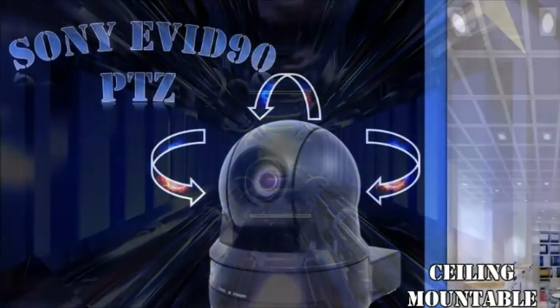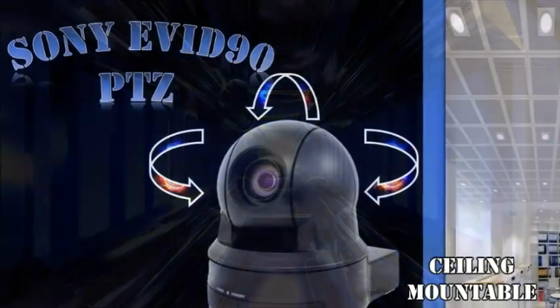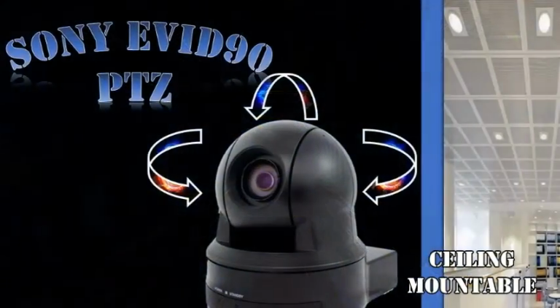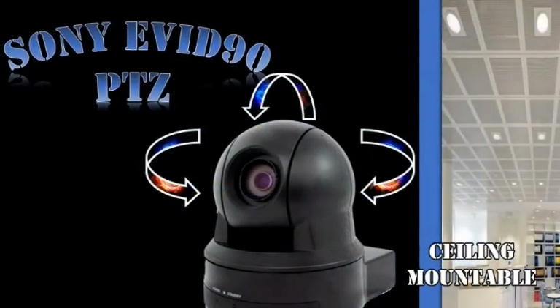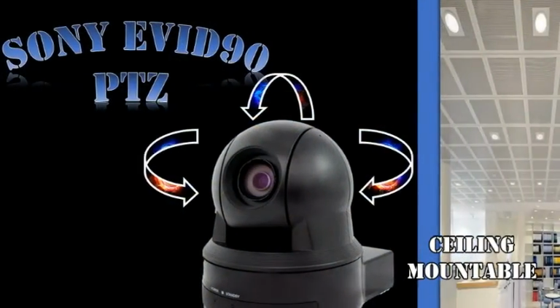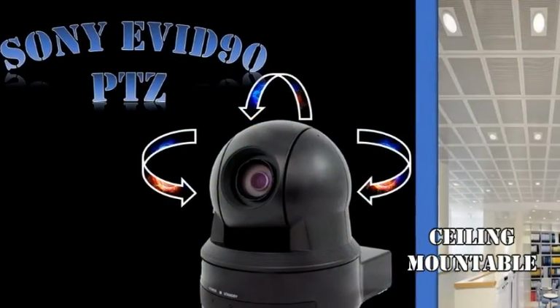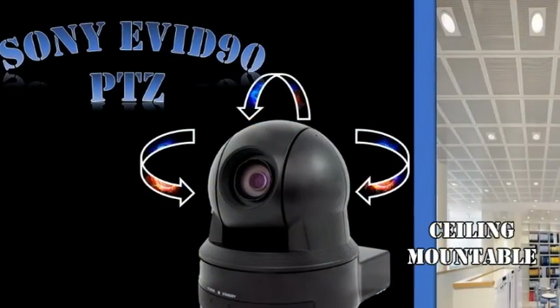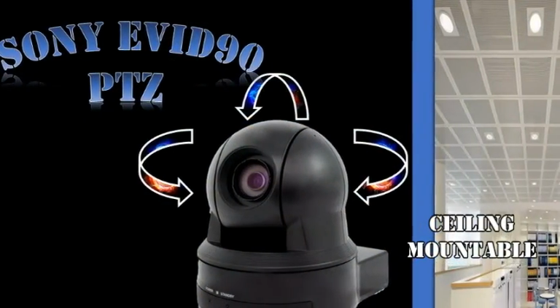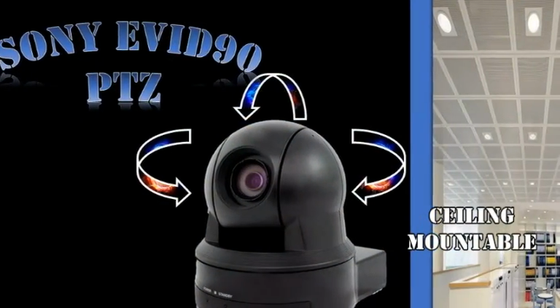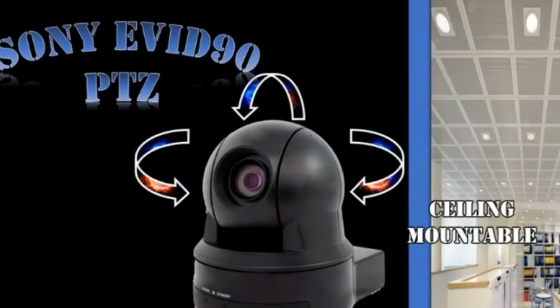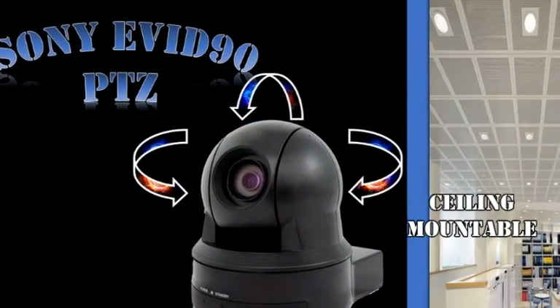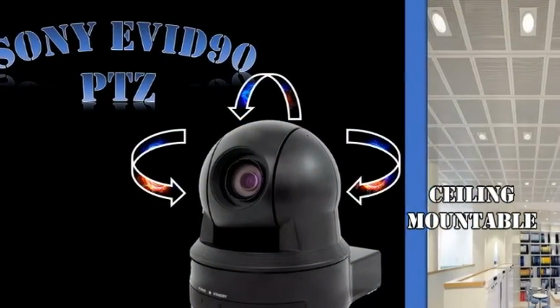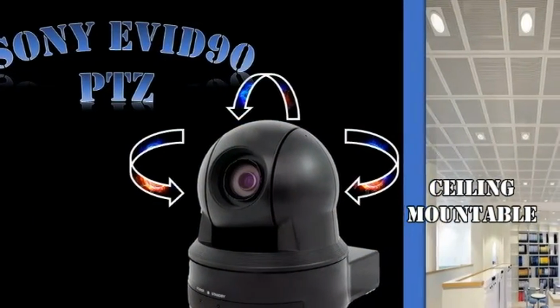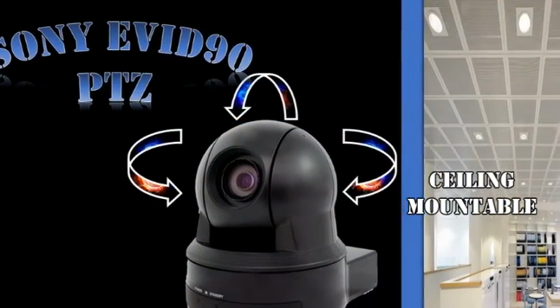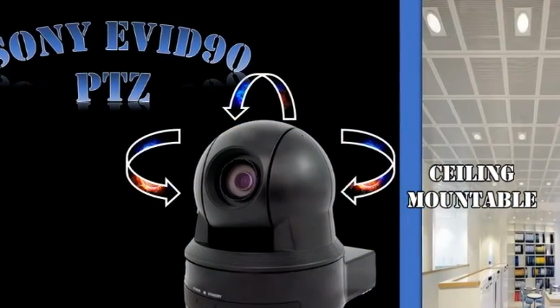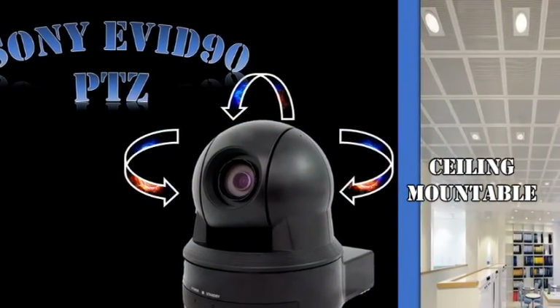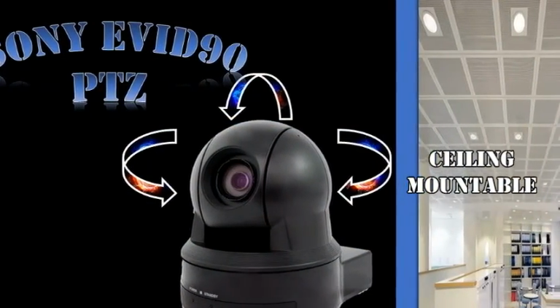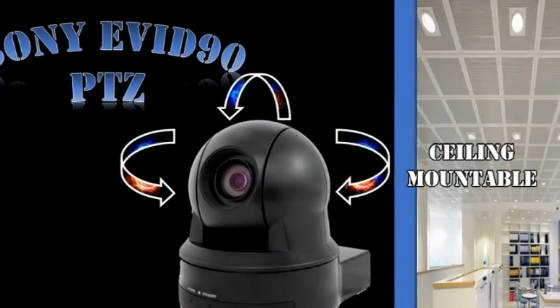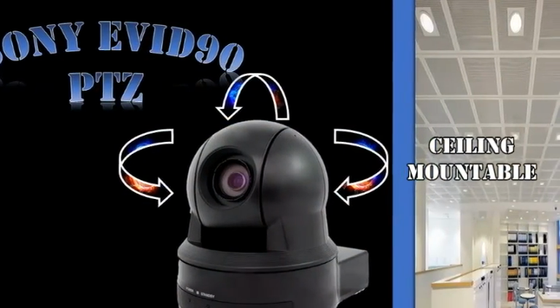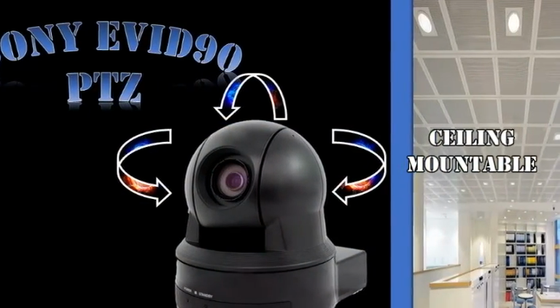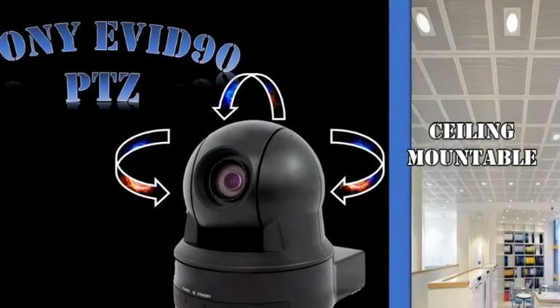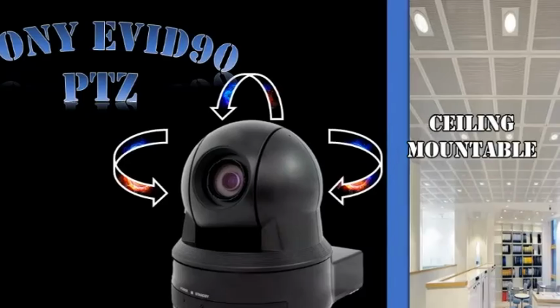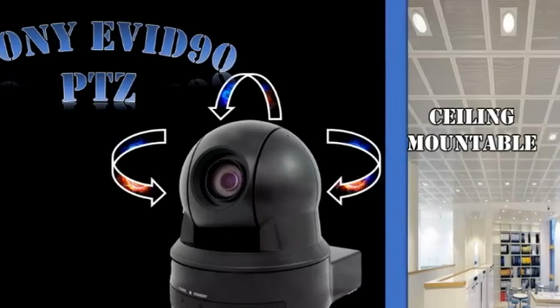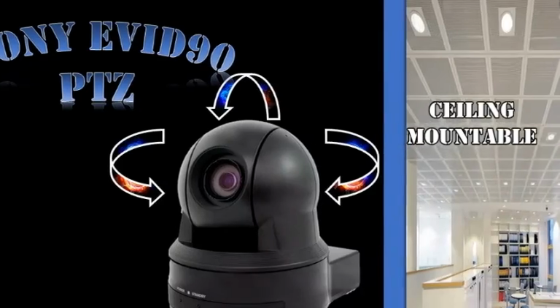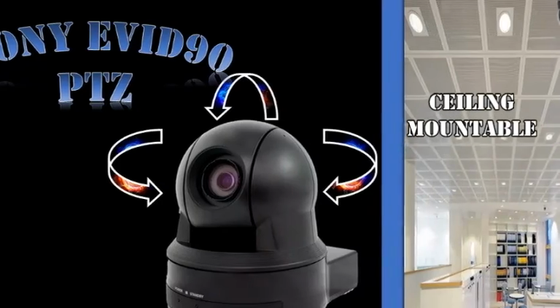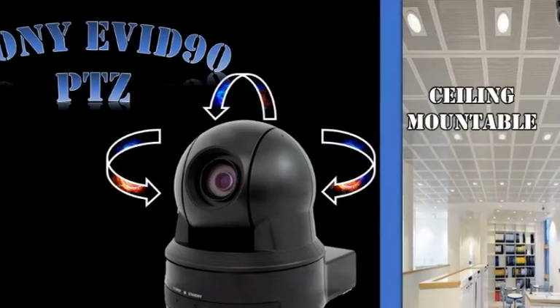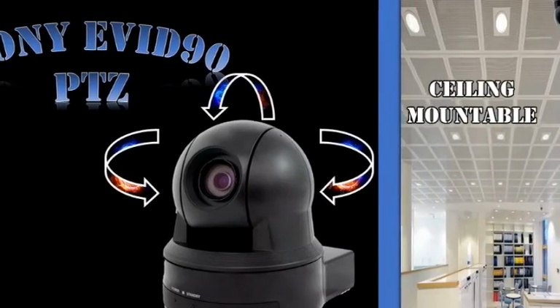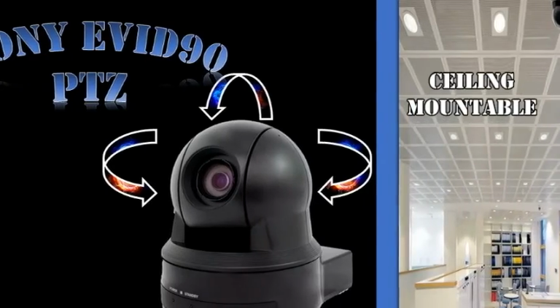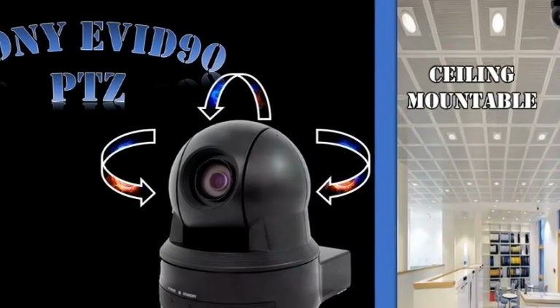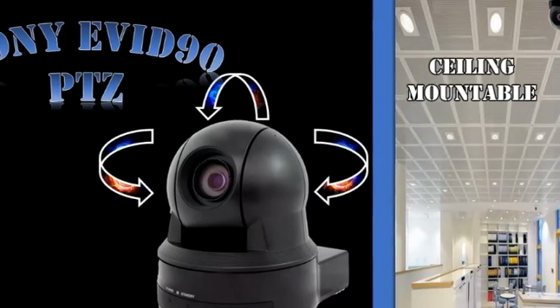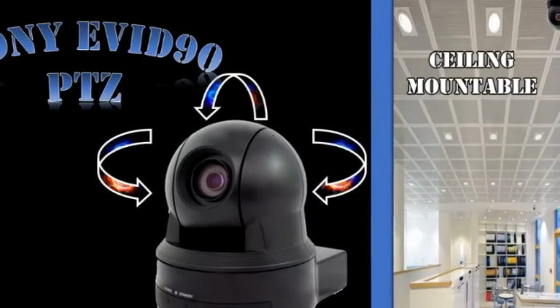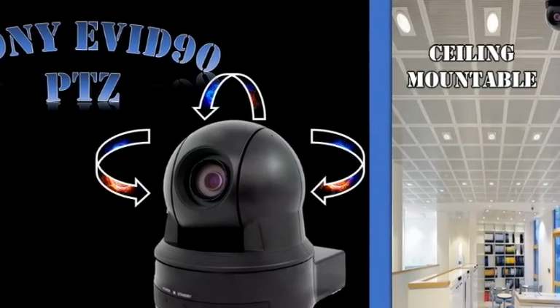Best of all, this new camera is ceiling mountable, allowing for more flexible design and options in many applications.